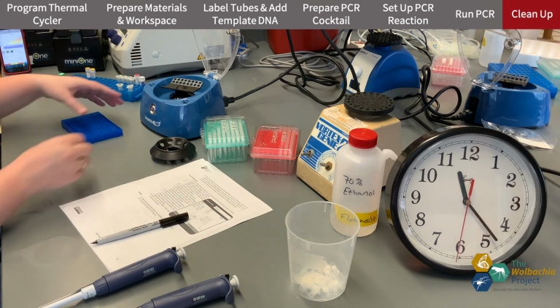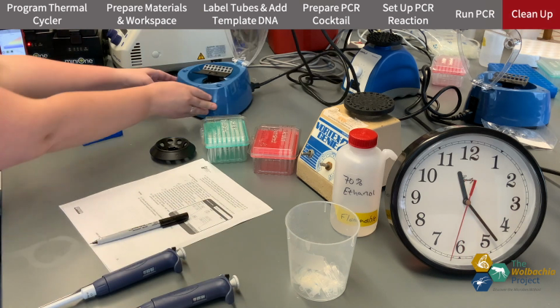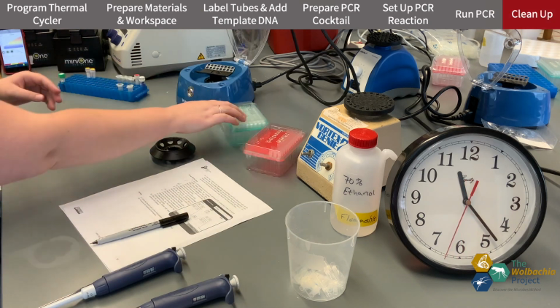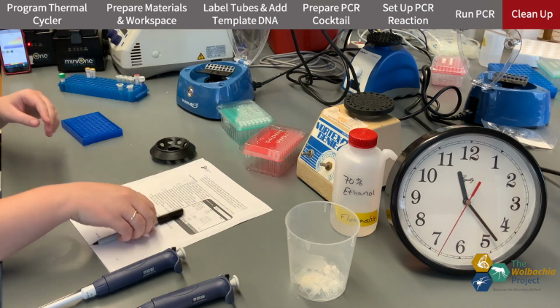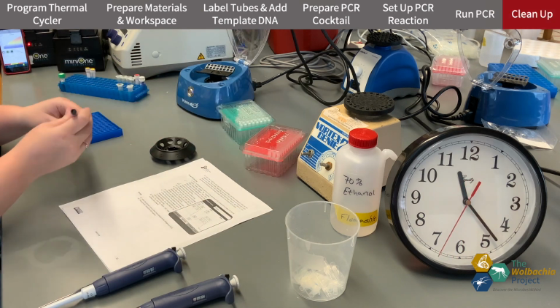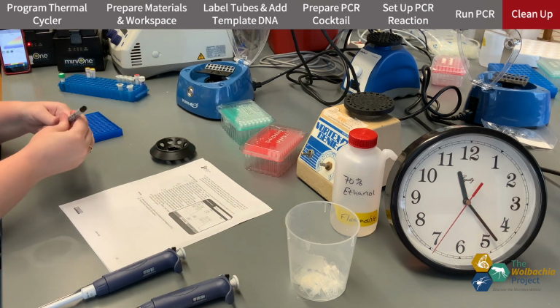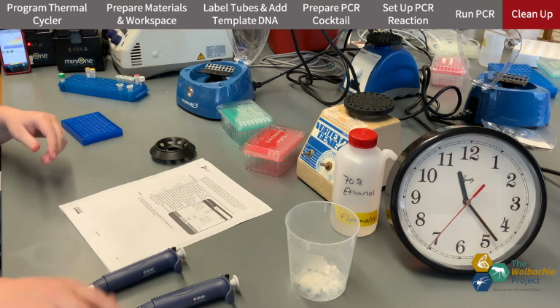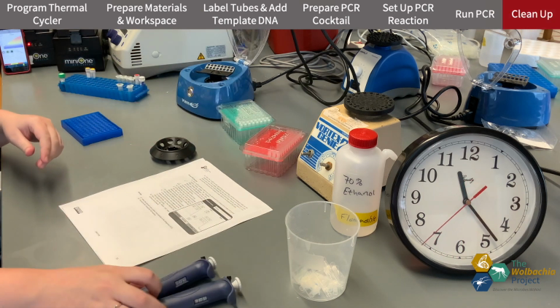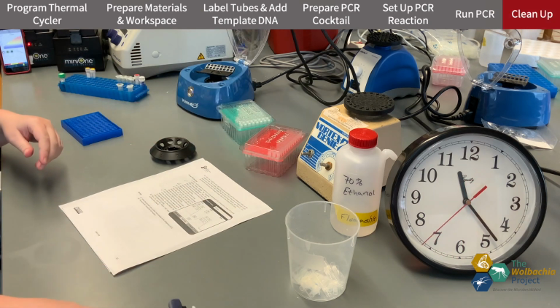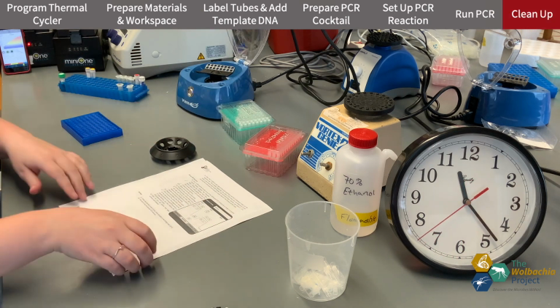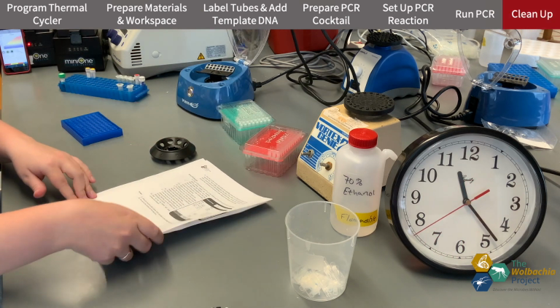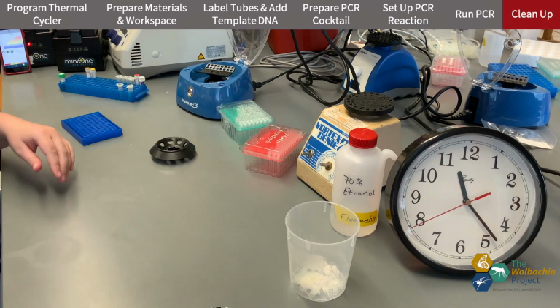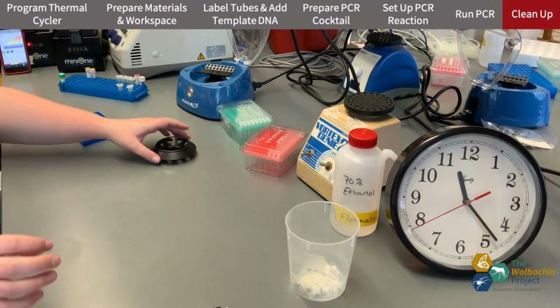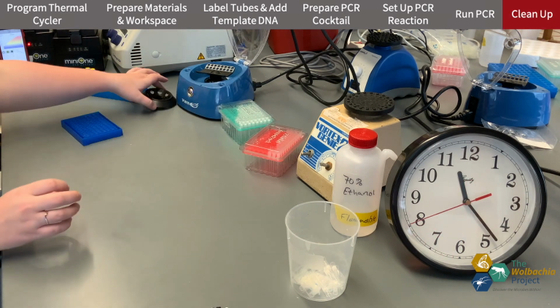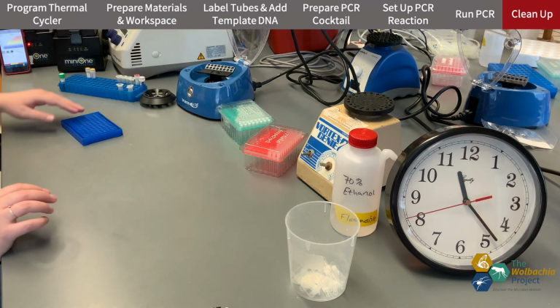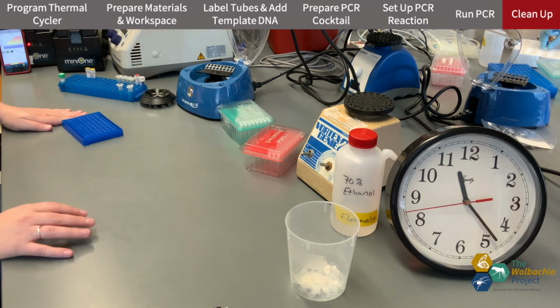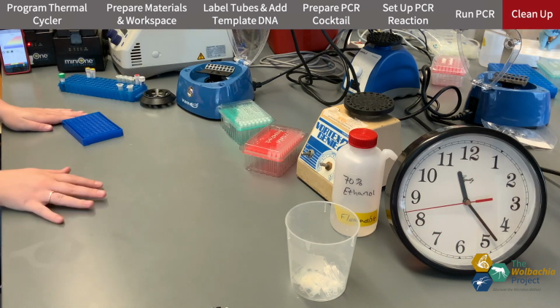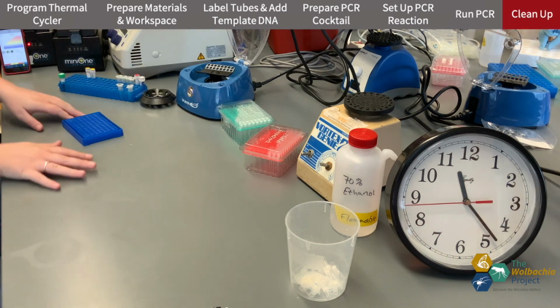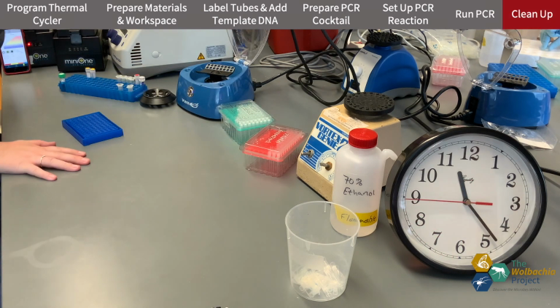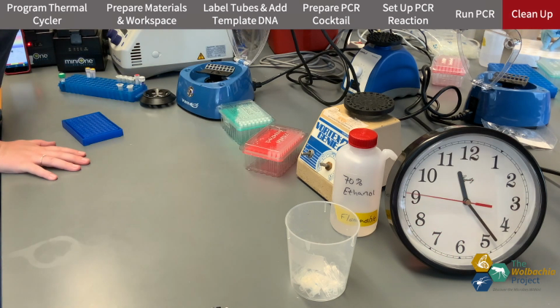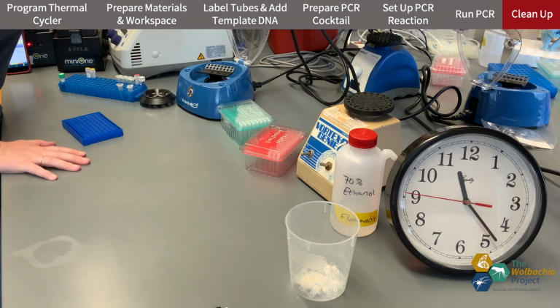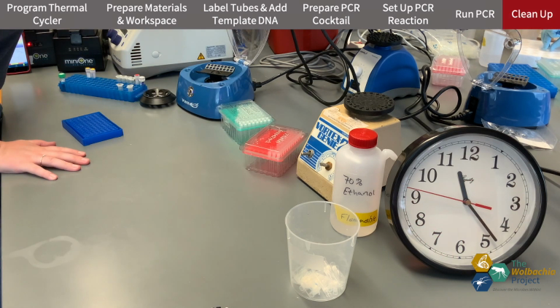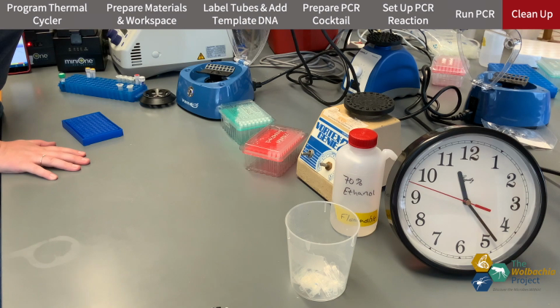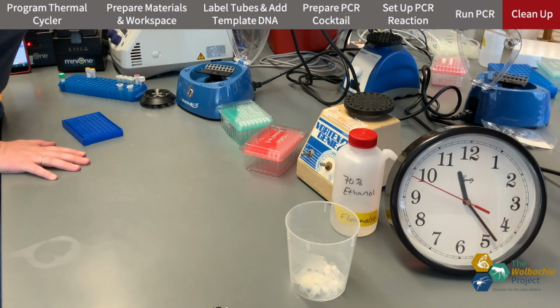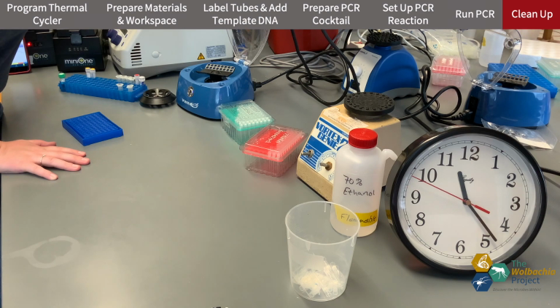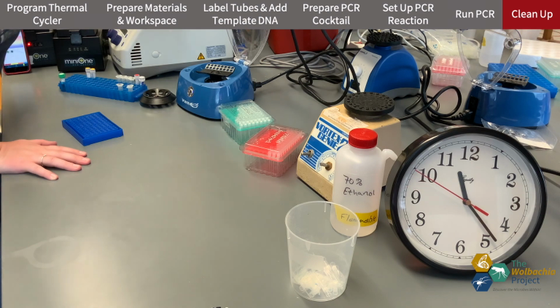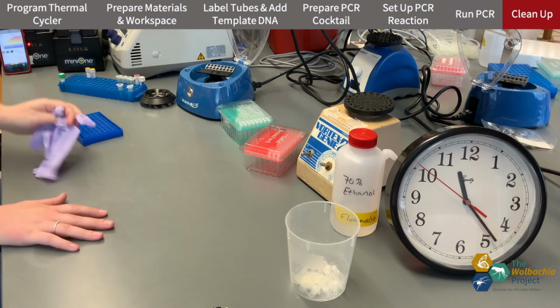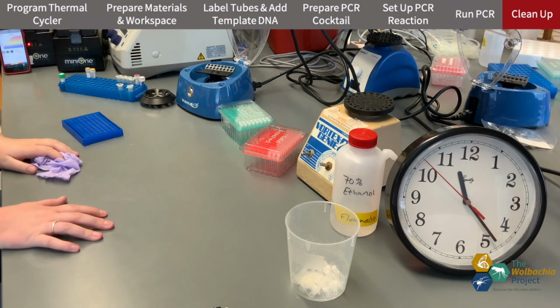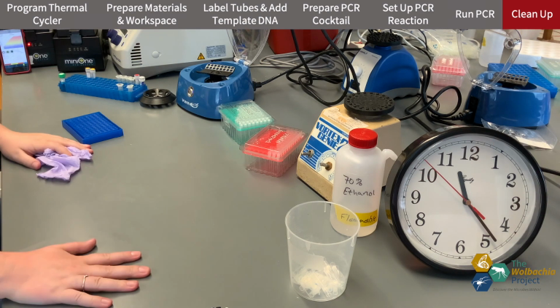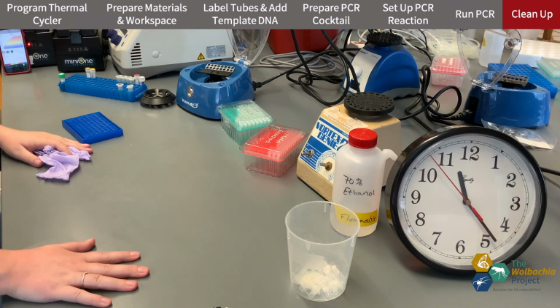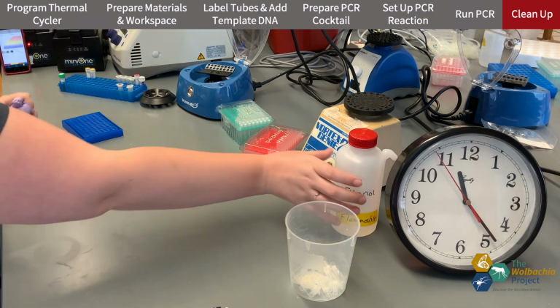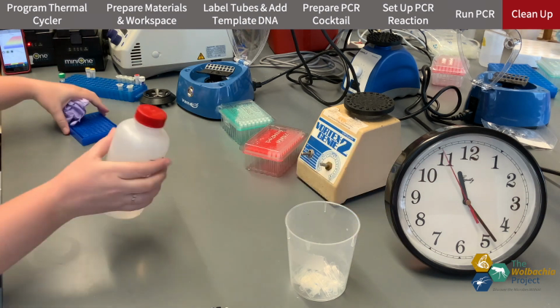I use my phone to start the program and ensure that it's going. I clean up my bench a little bit between each PCR and start the process again for the Wolbachia PCR.